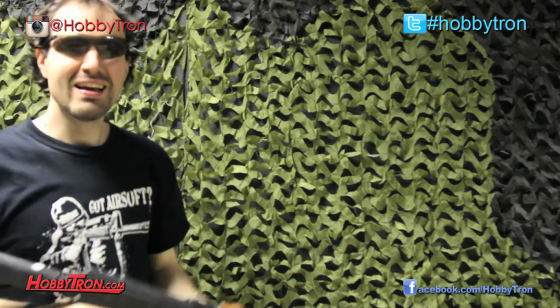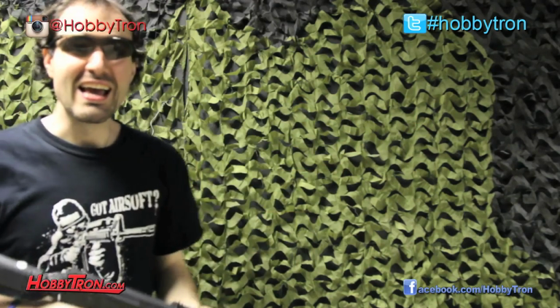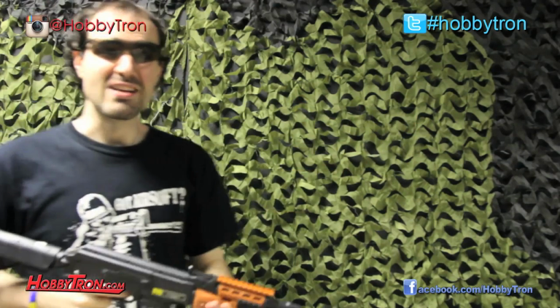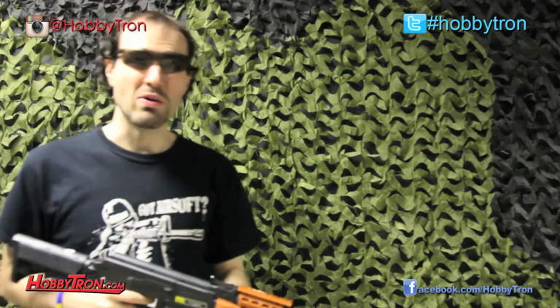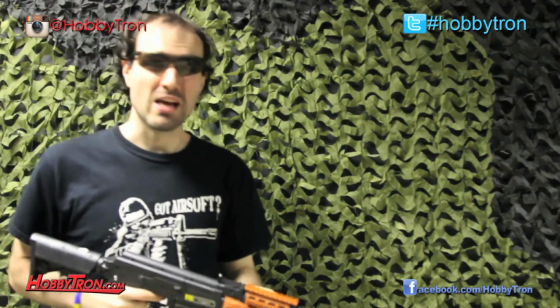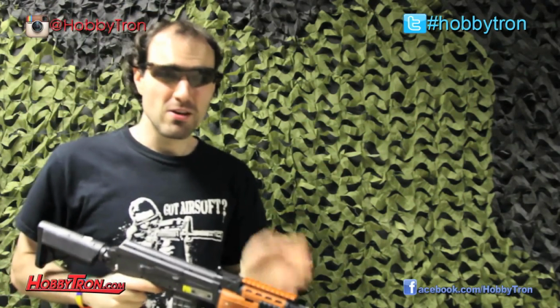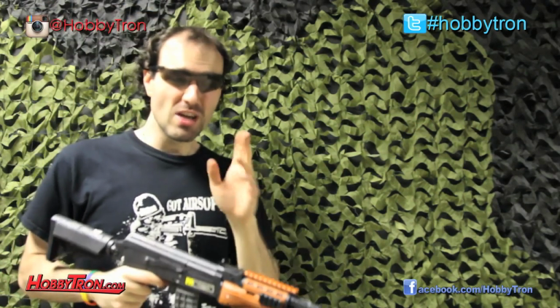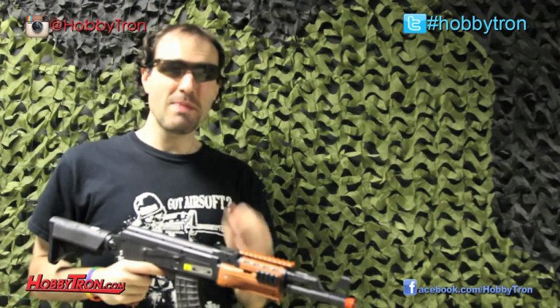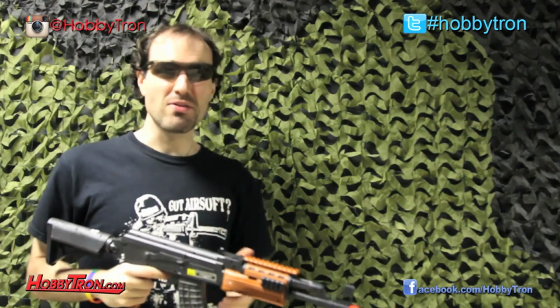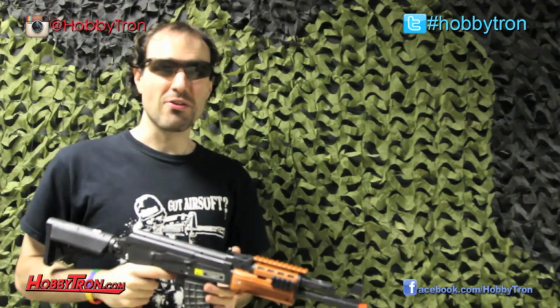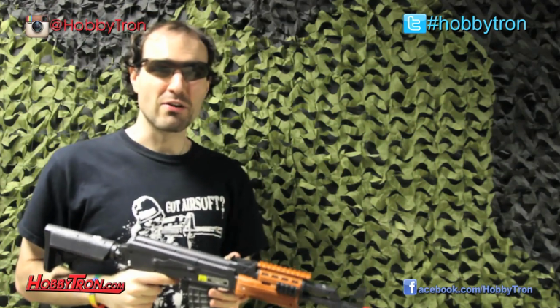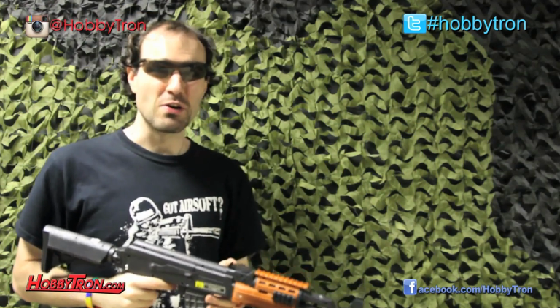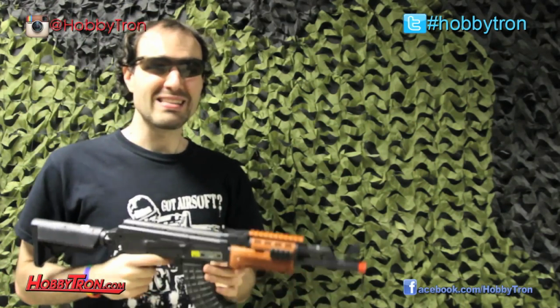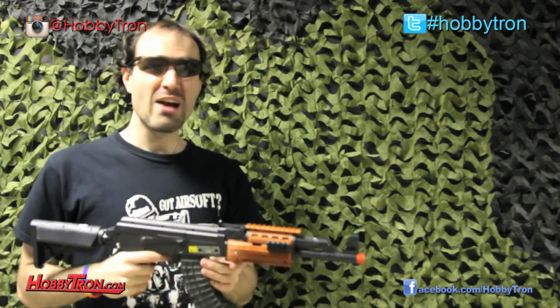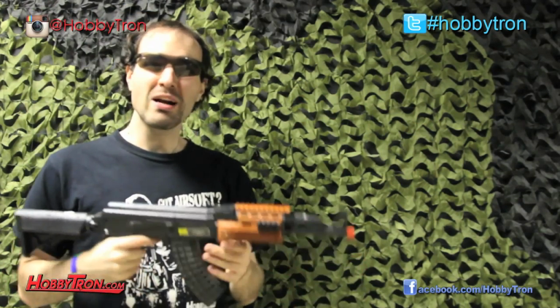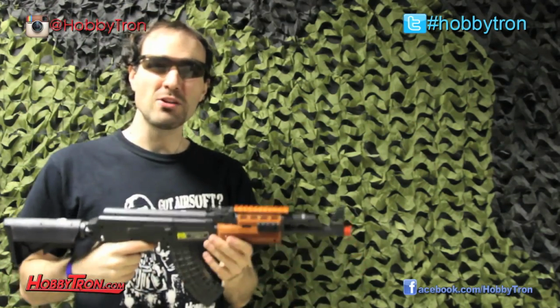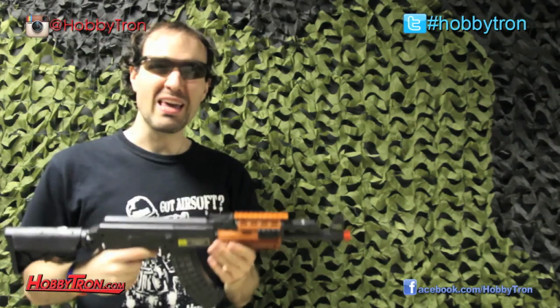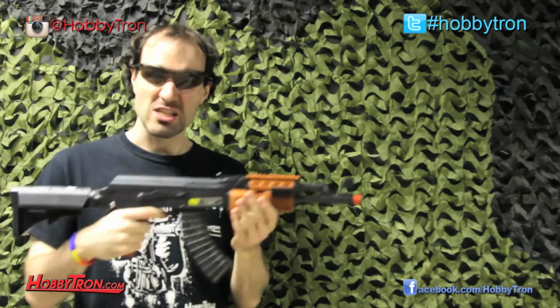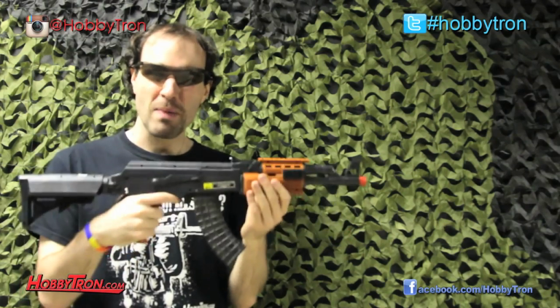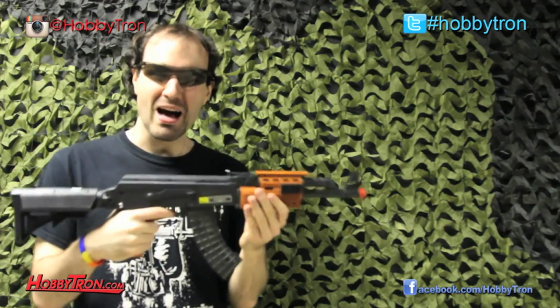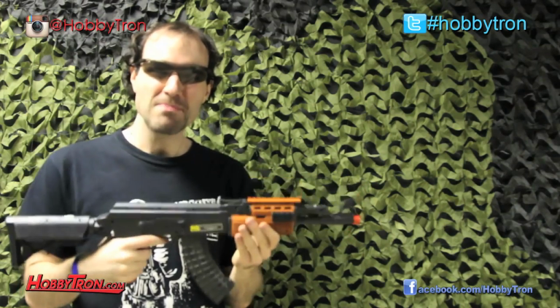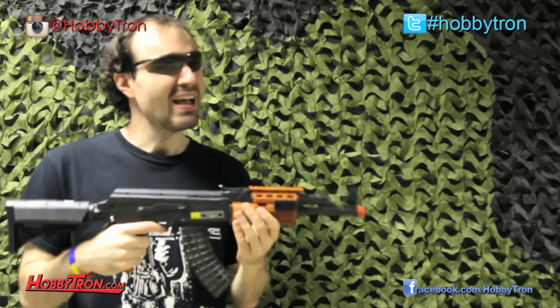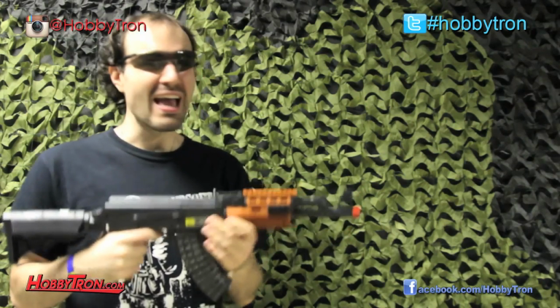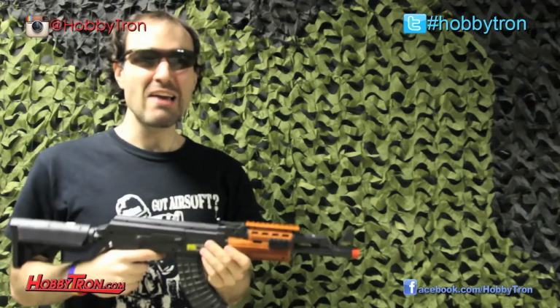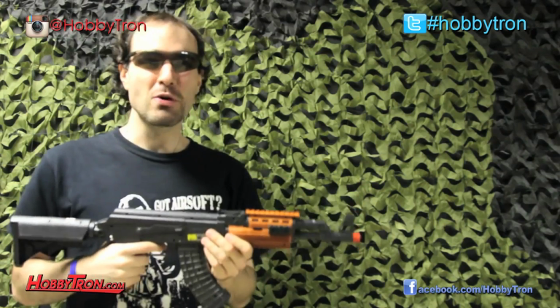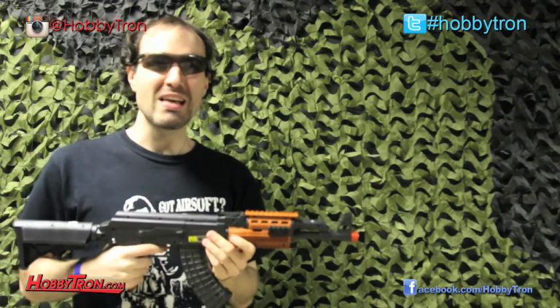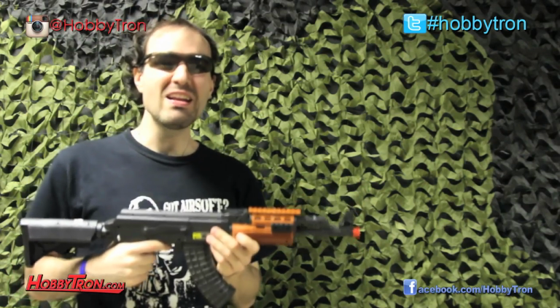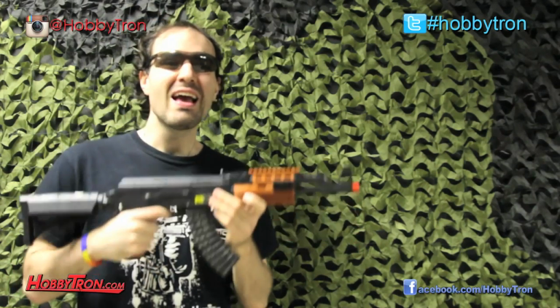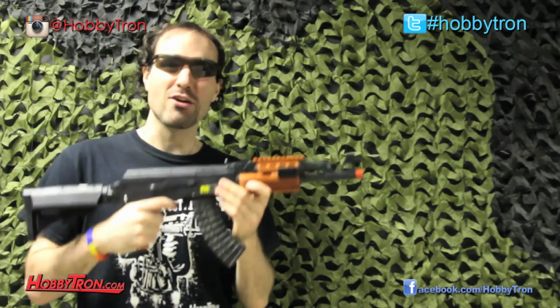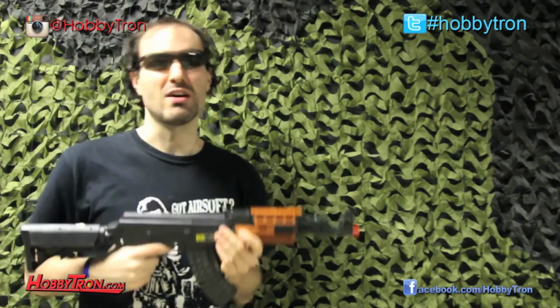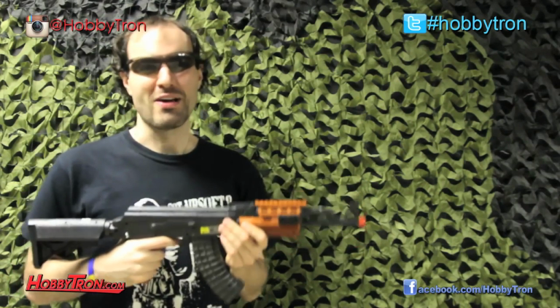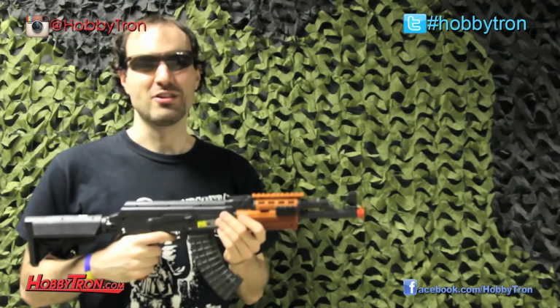Hey guys, what's up? Seamus is back with another gun review, and today we're going to be looking at the Spec Ops AK-47 Airsoft Rifle.